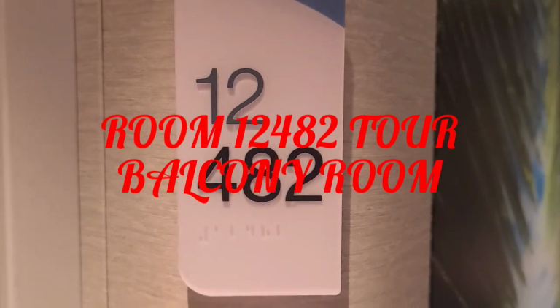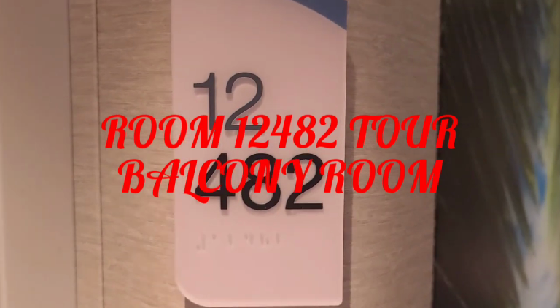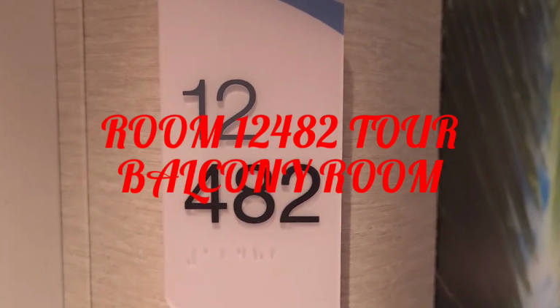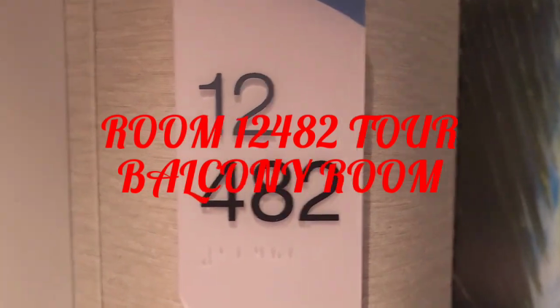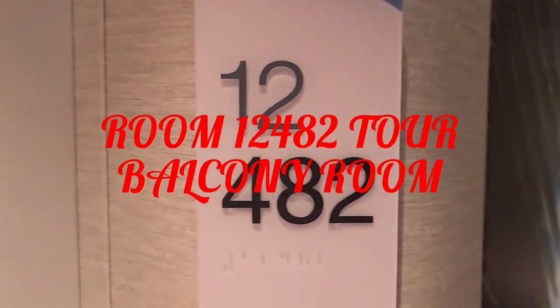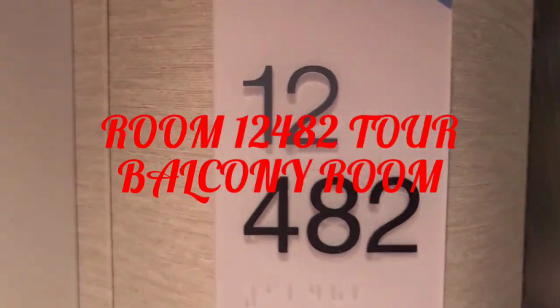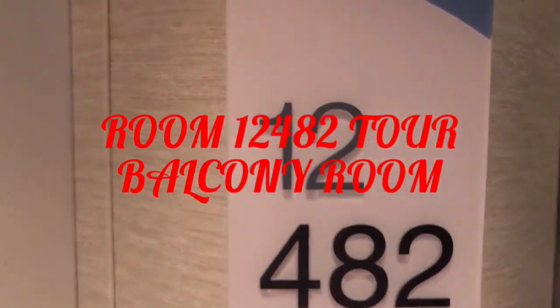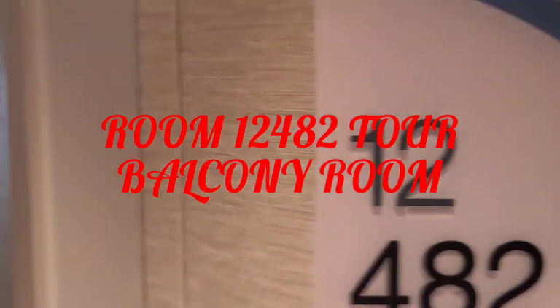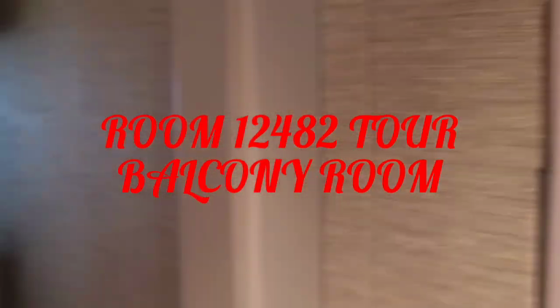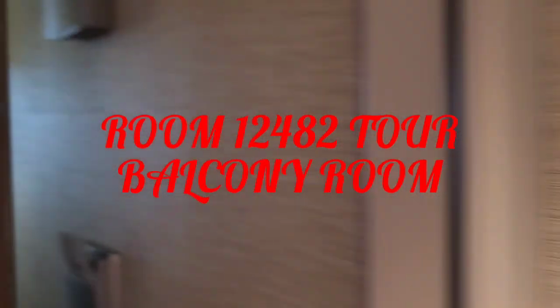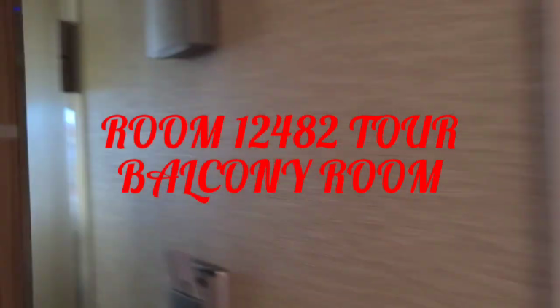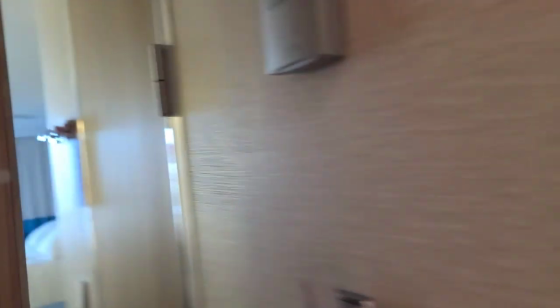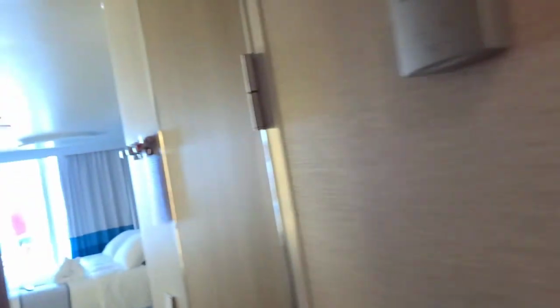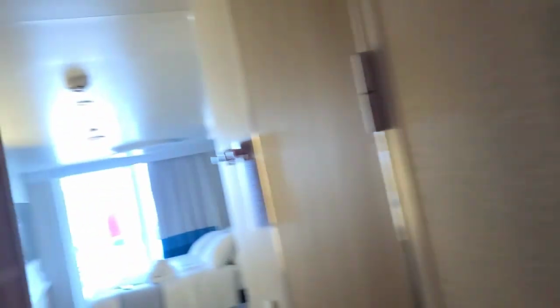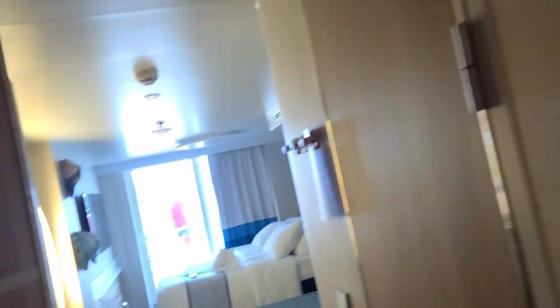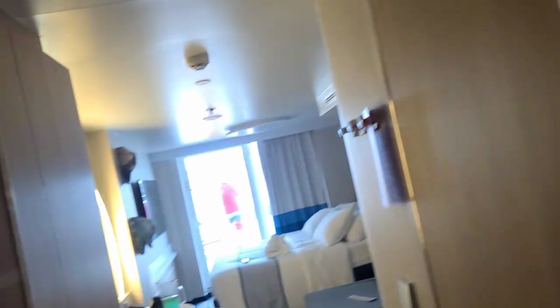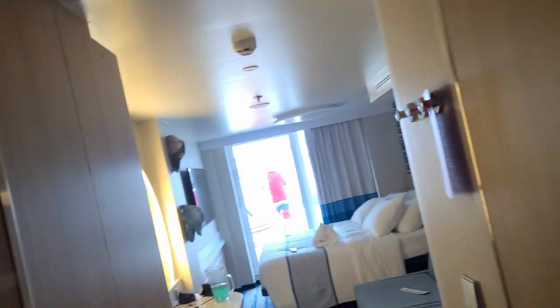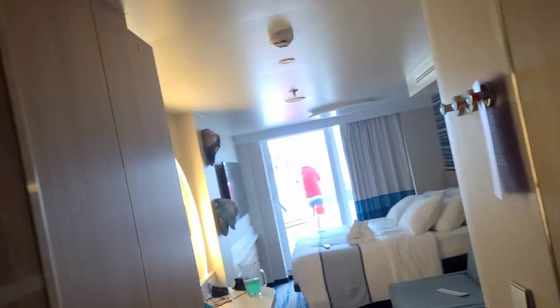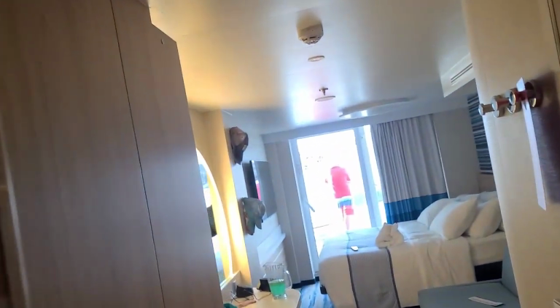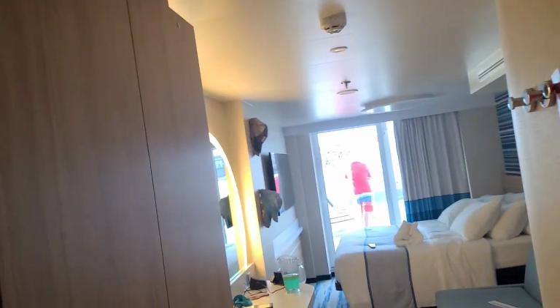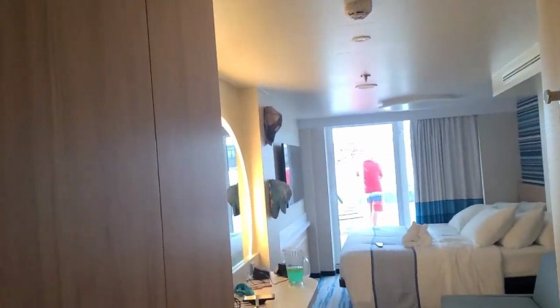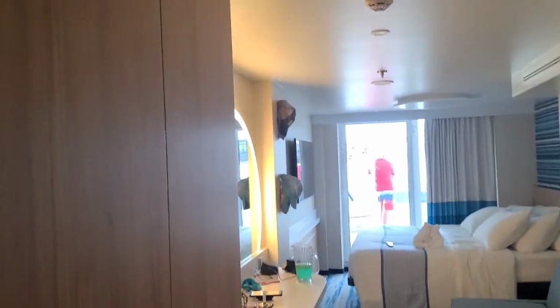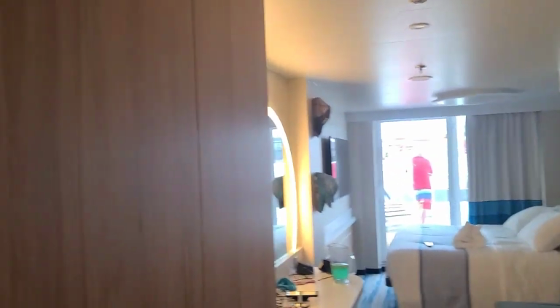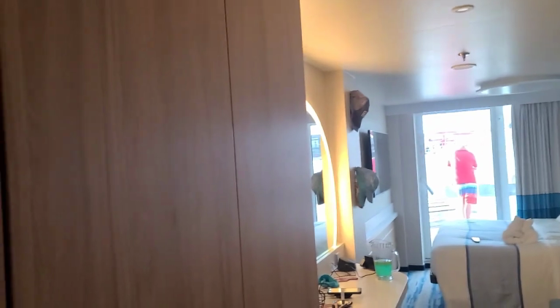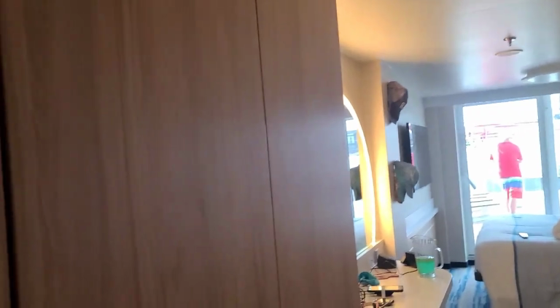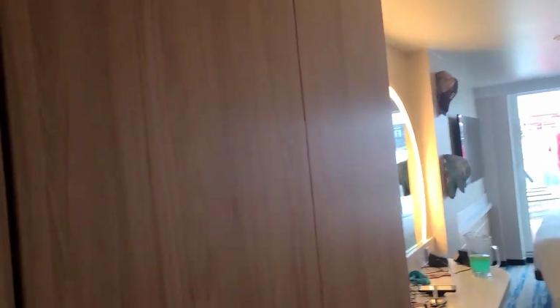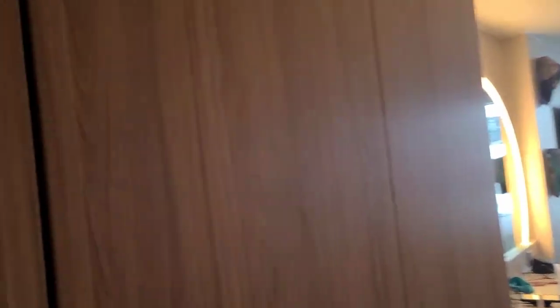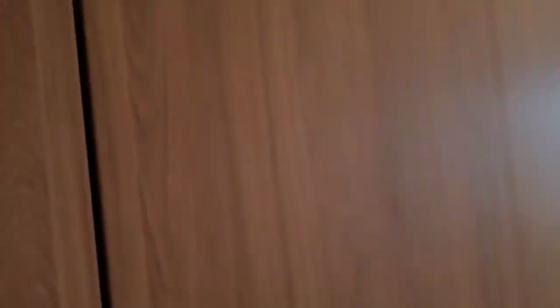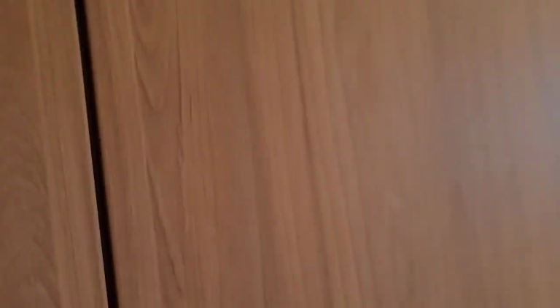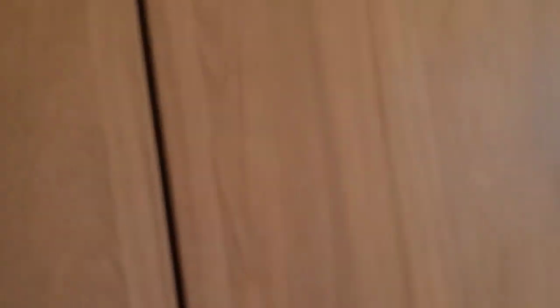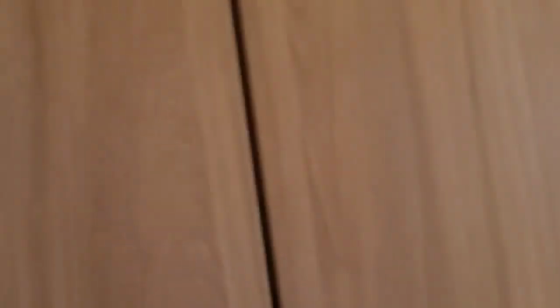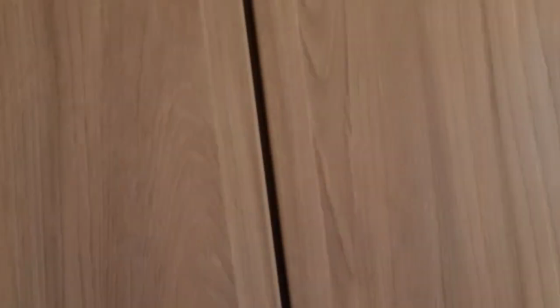We're going to do a room tour. Deck 12, balcony room.